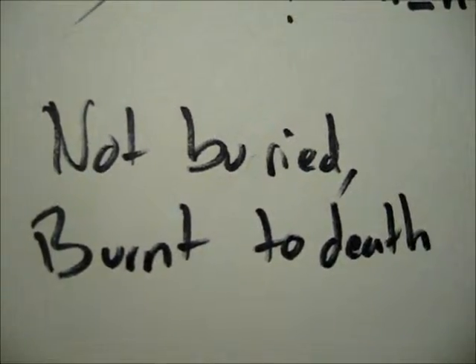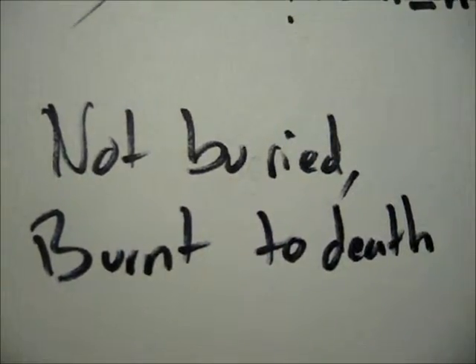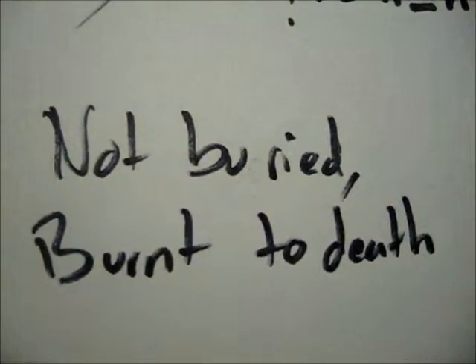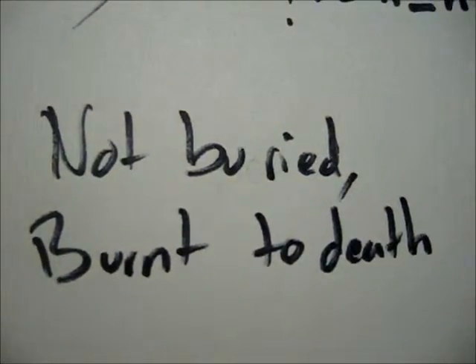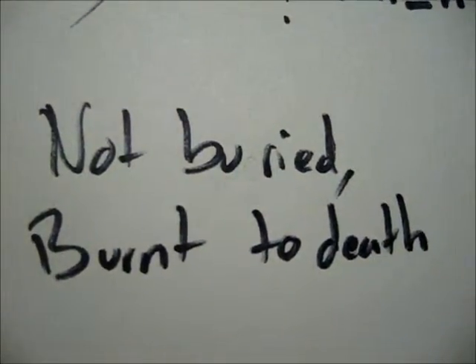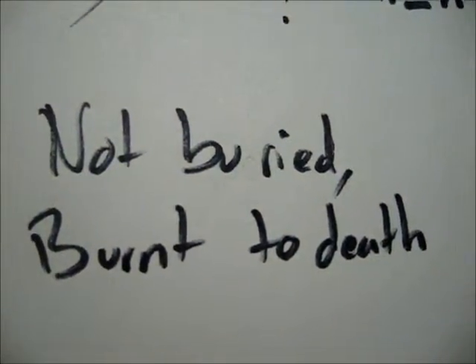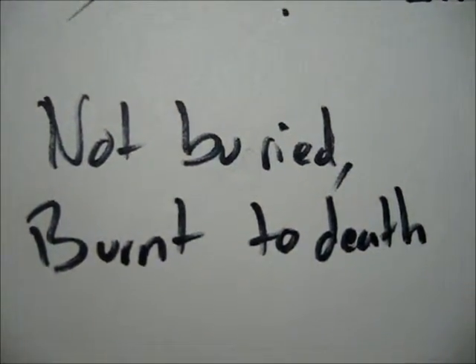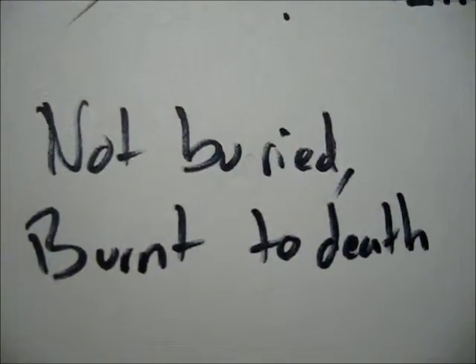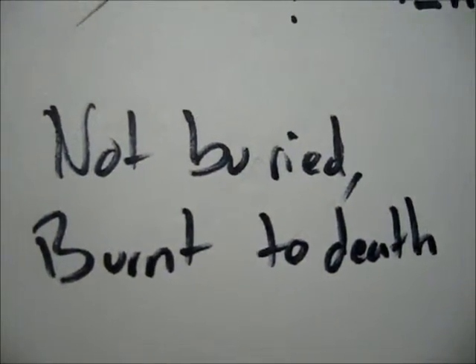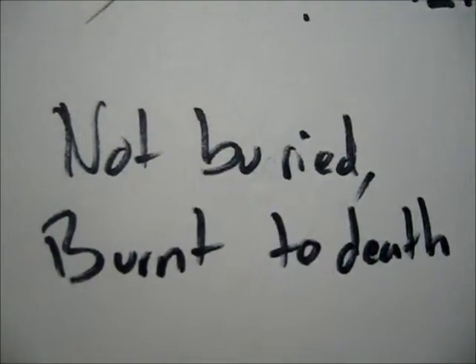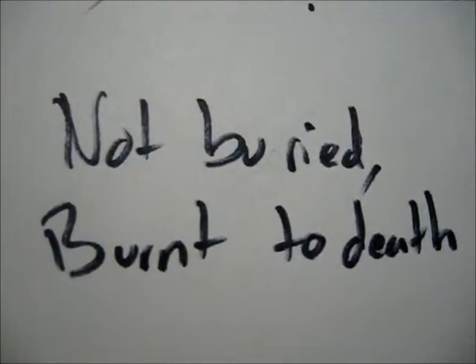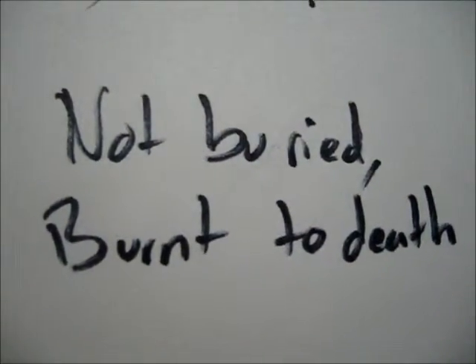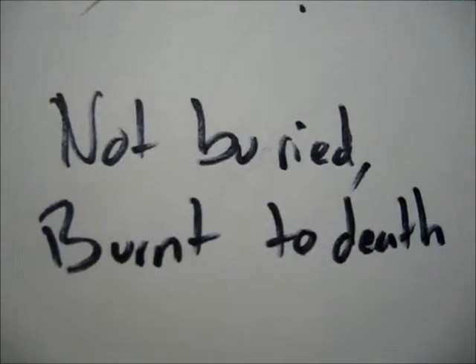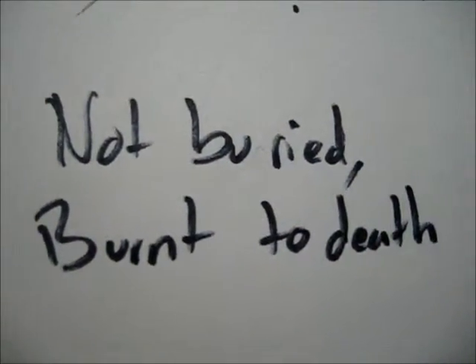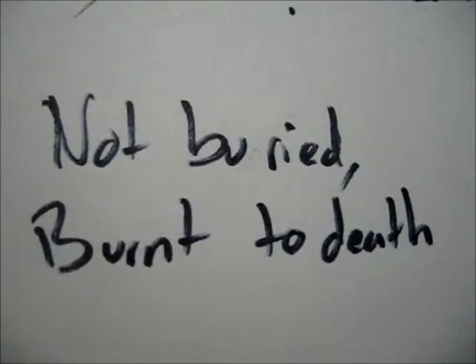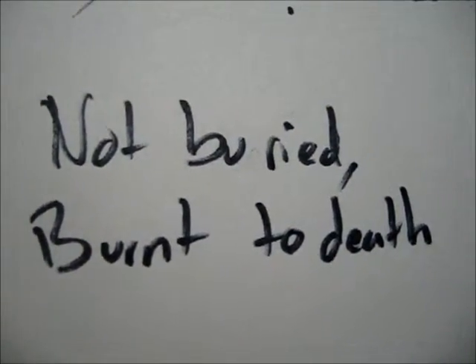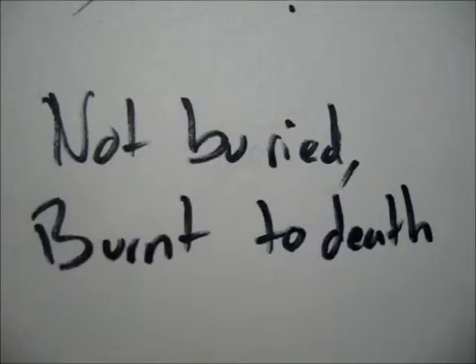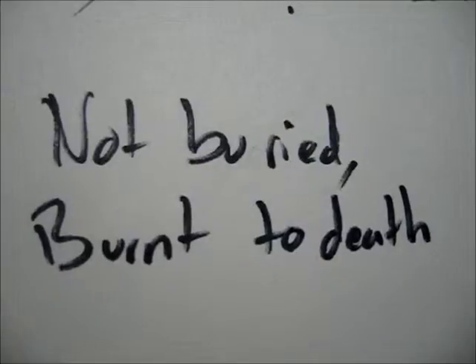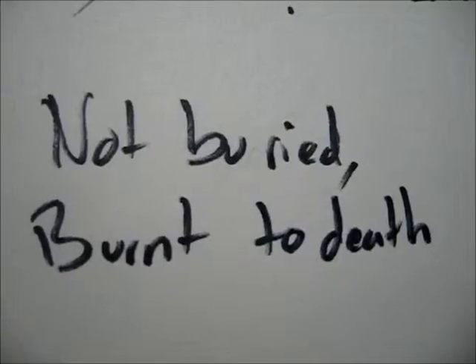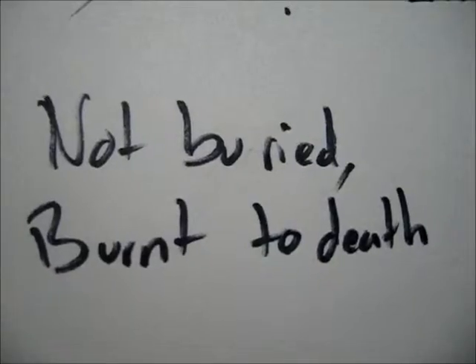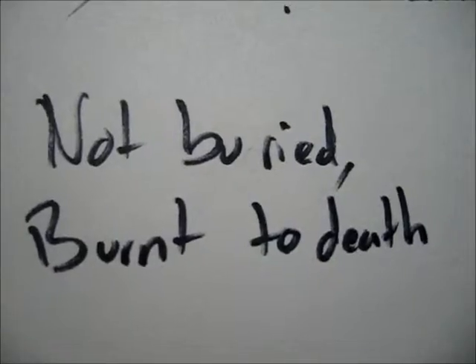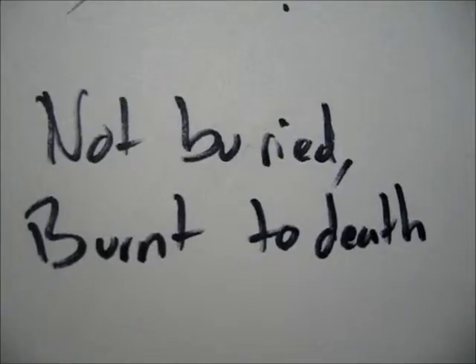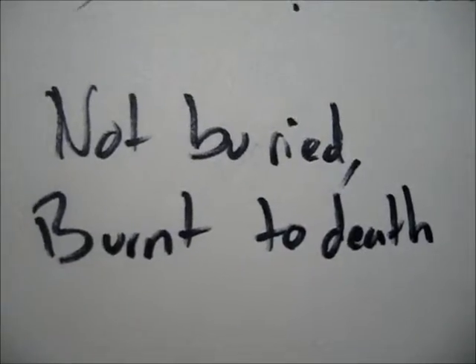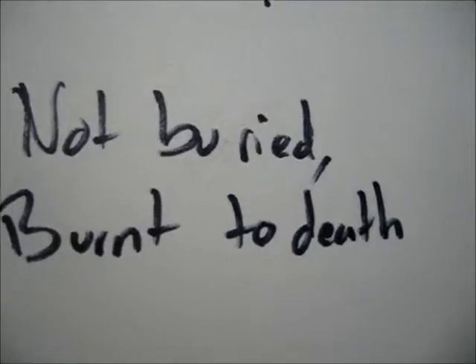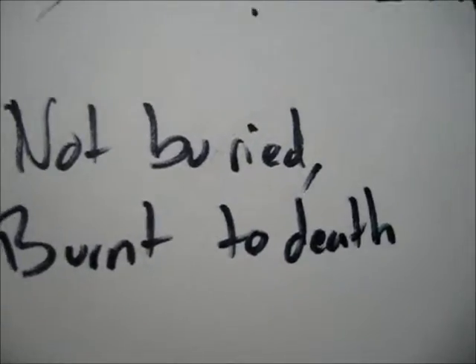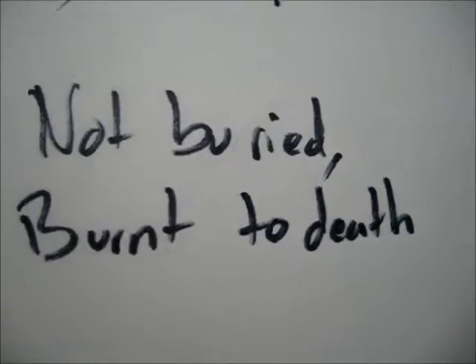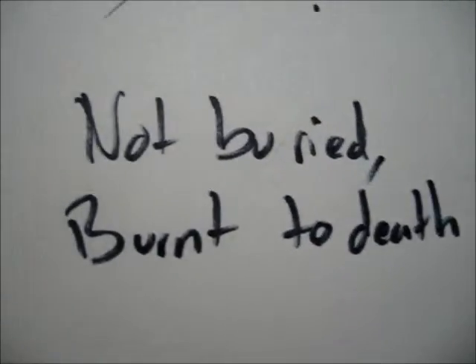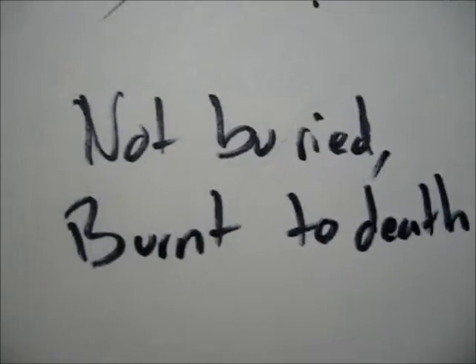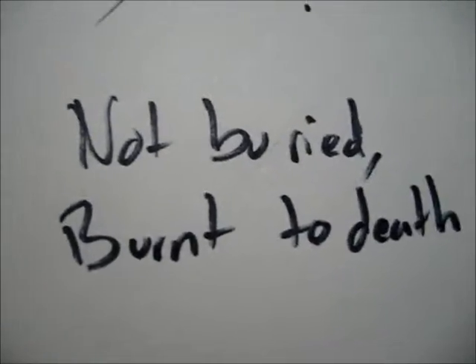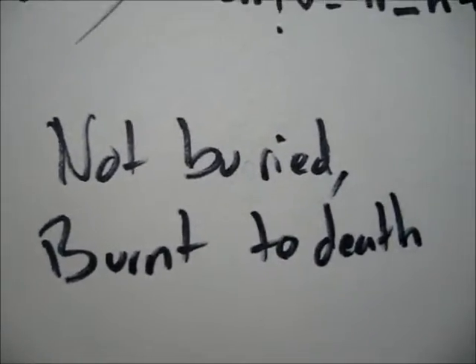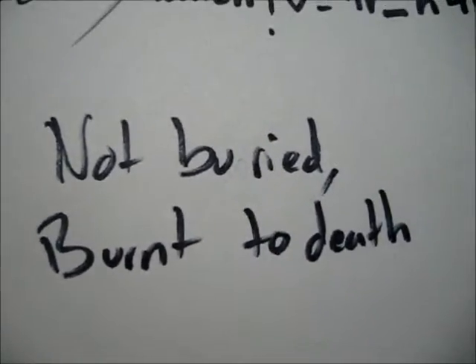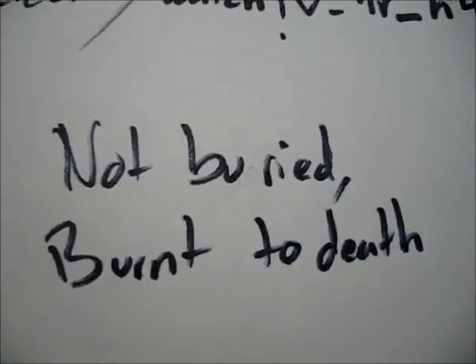When you die, where do you want to be buried? Kill it, kill it with fire. Yeah.